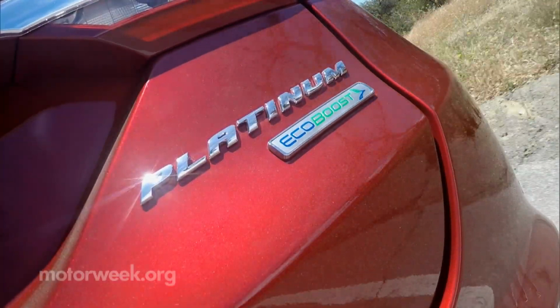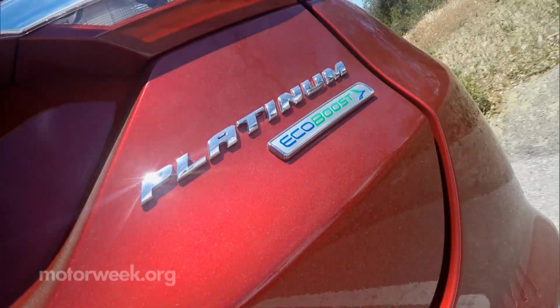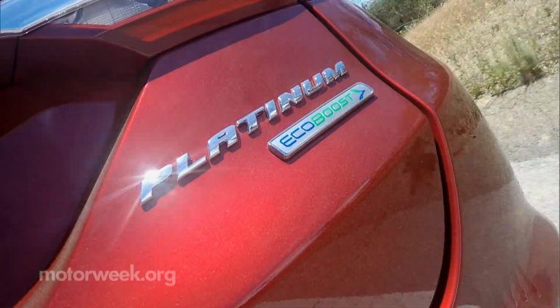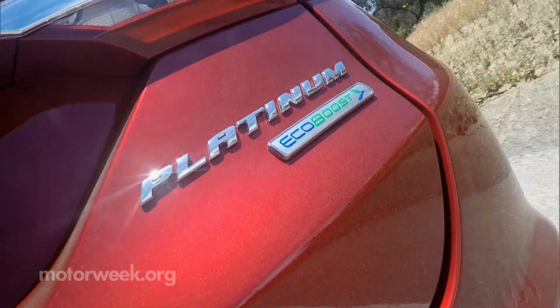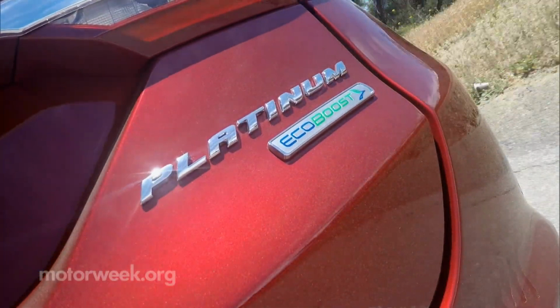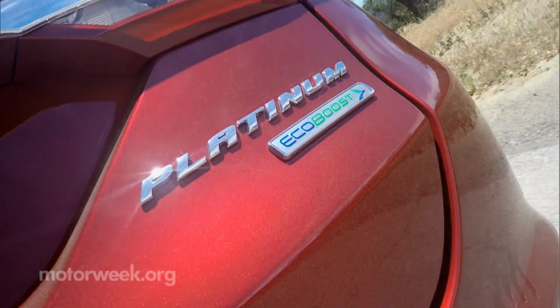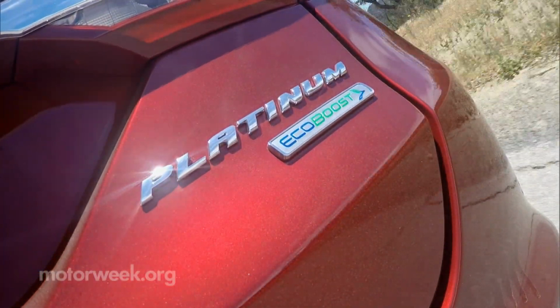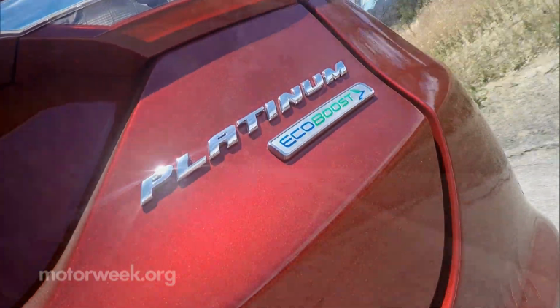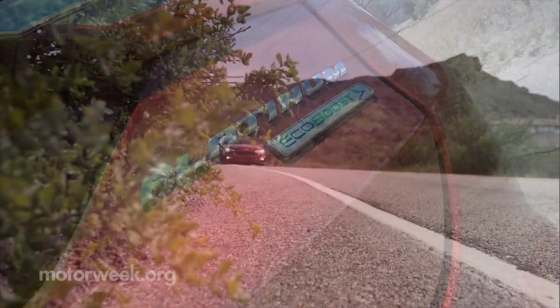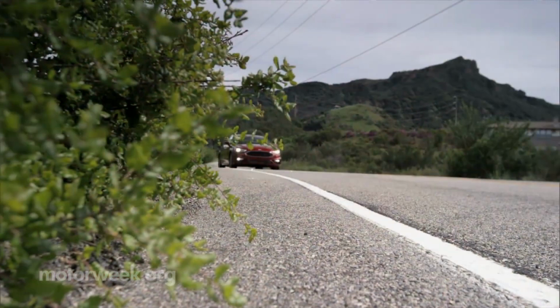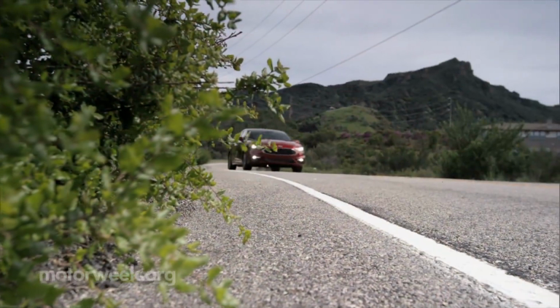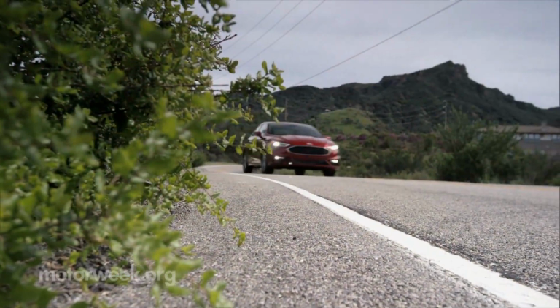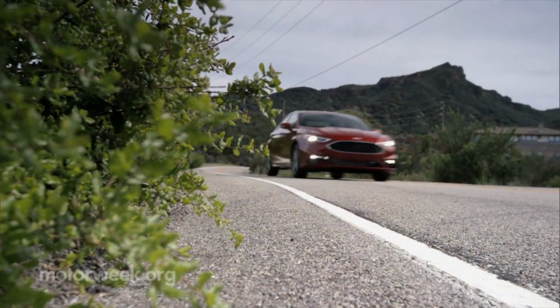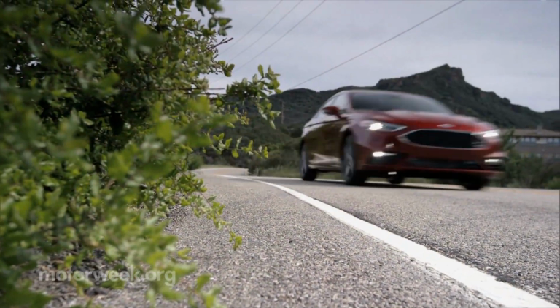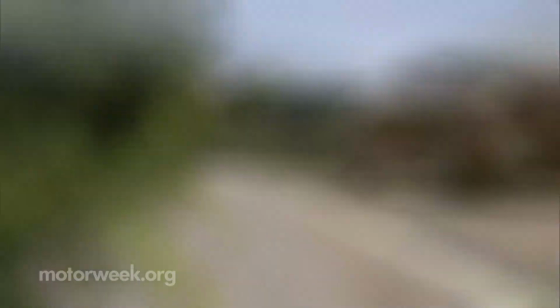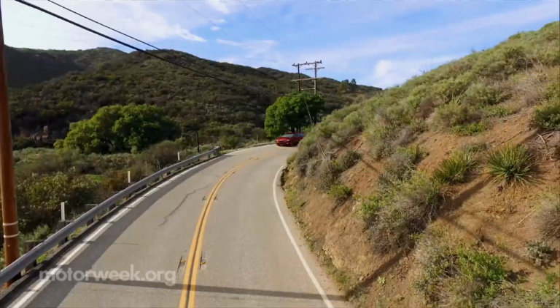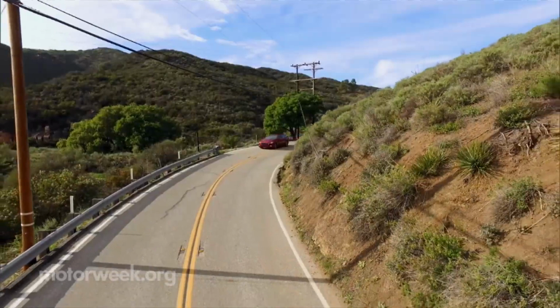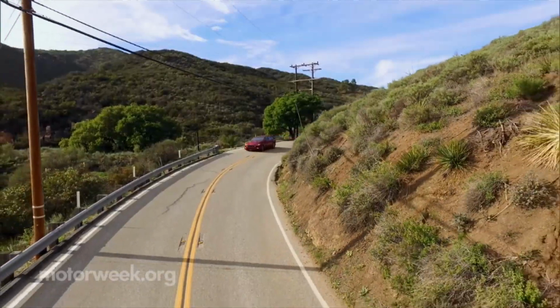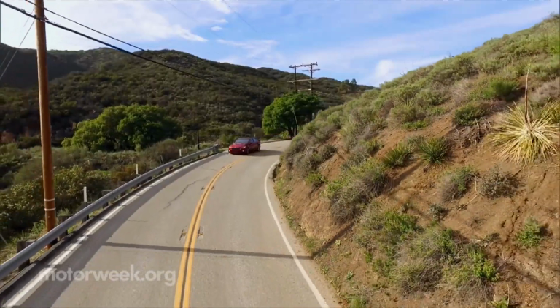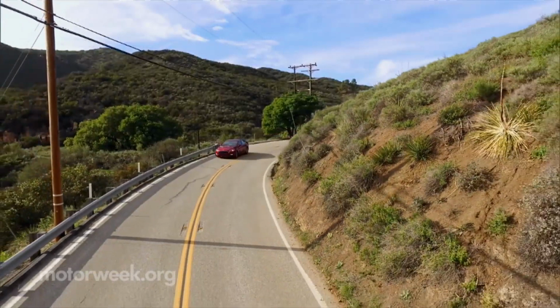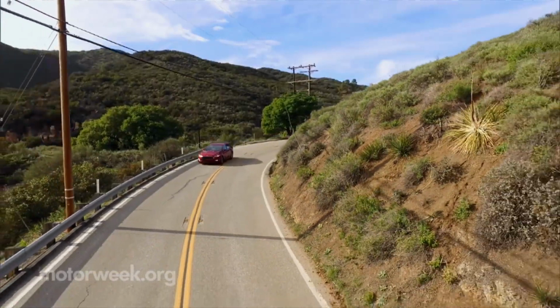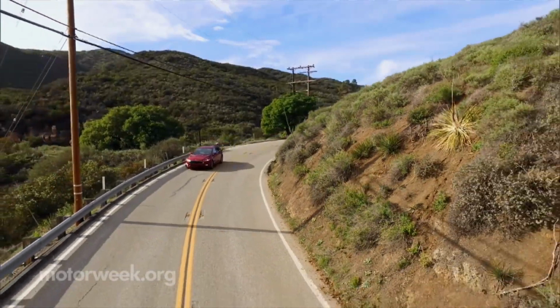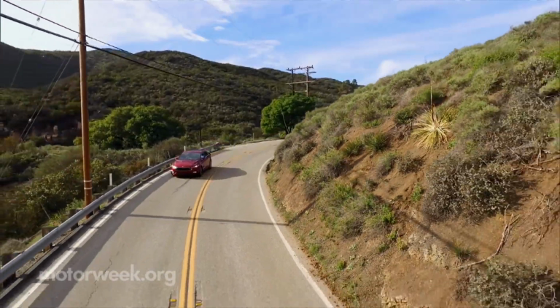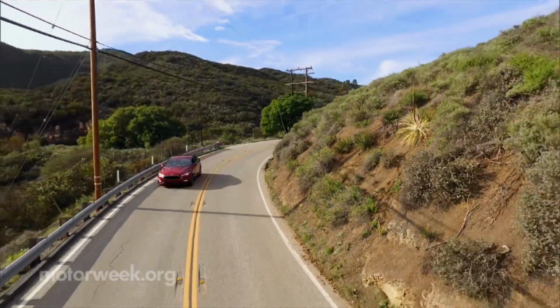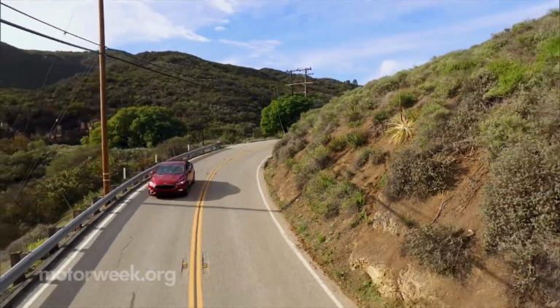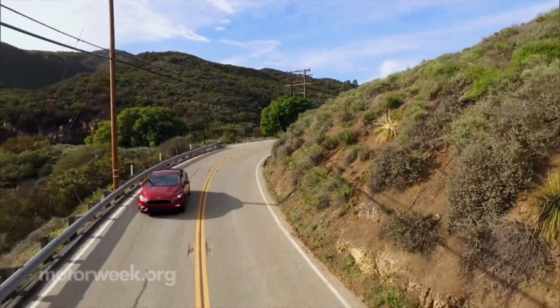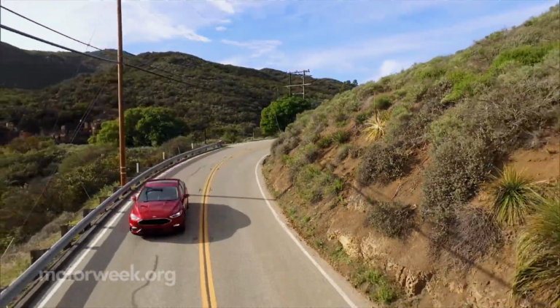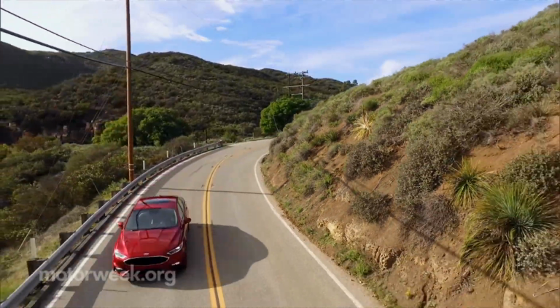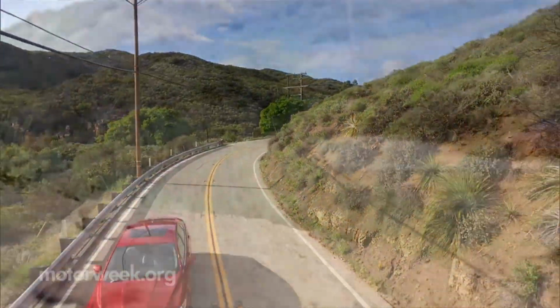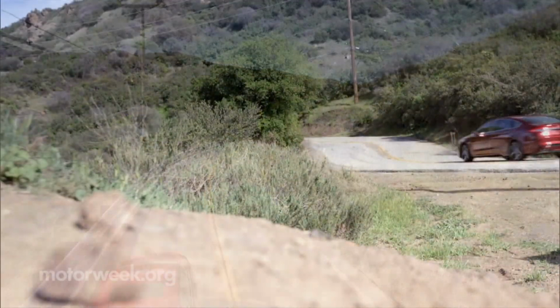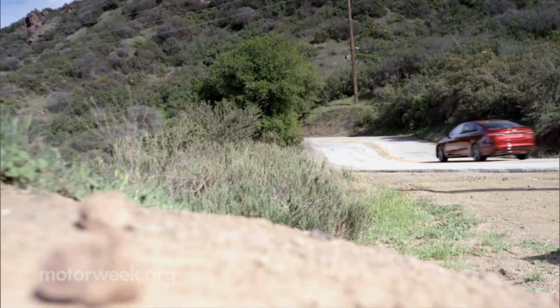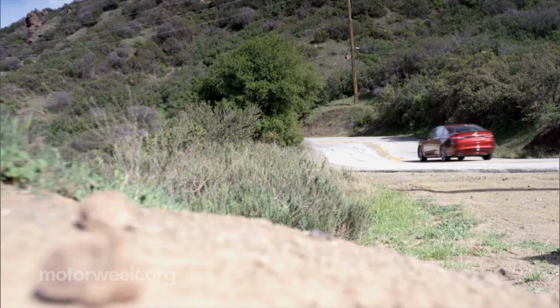On sale now, the 2017 Ford Fusion starts around $23,000. And we'll be back with more quick spins soon.